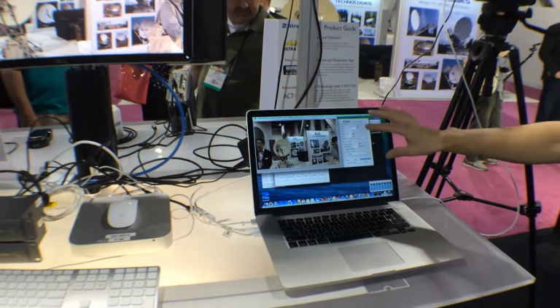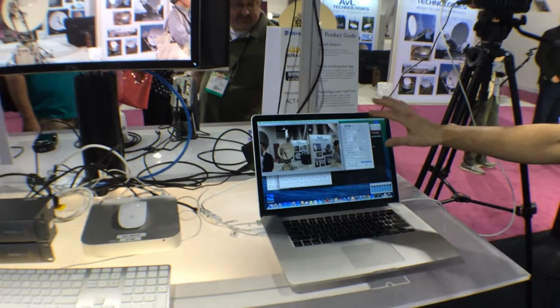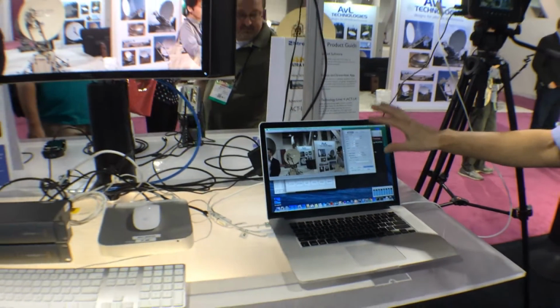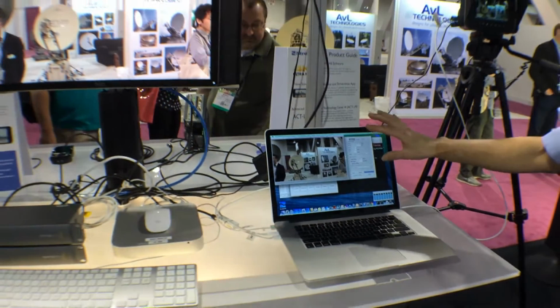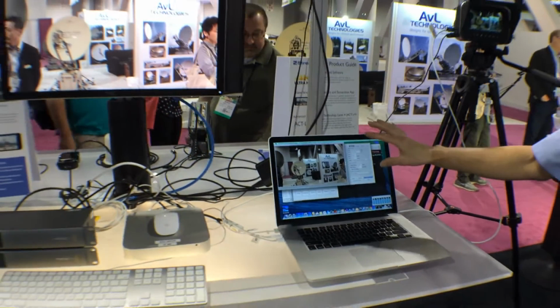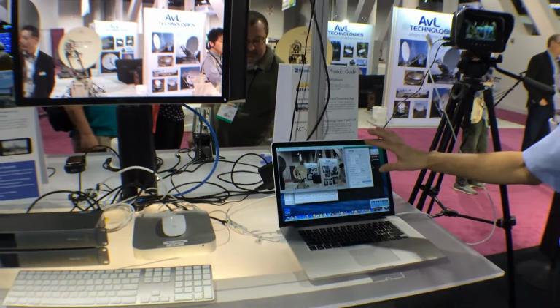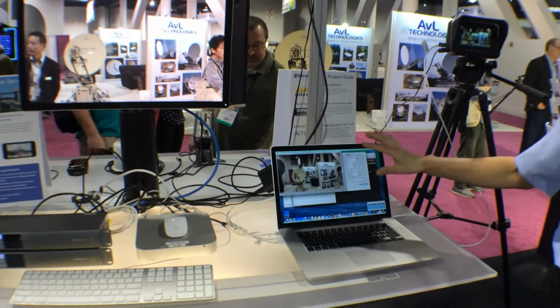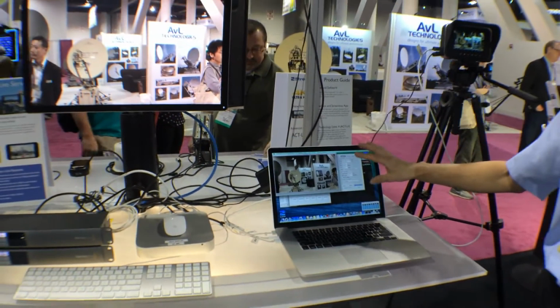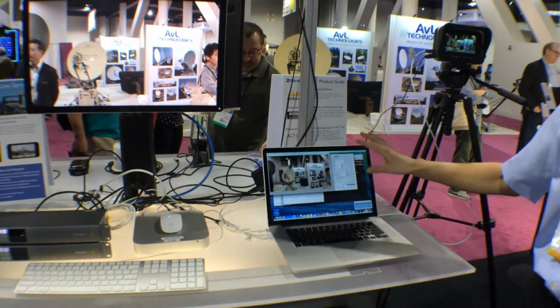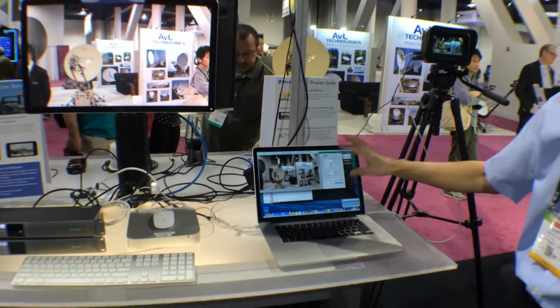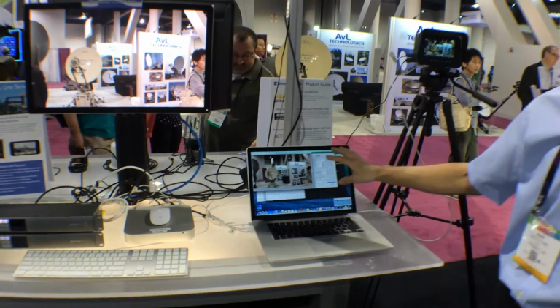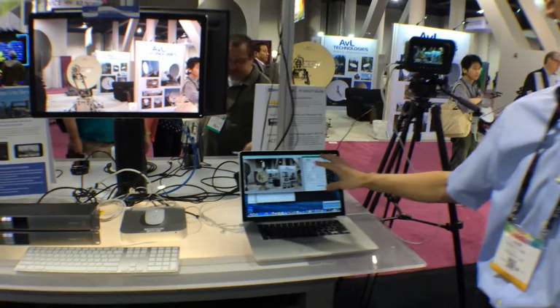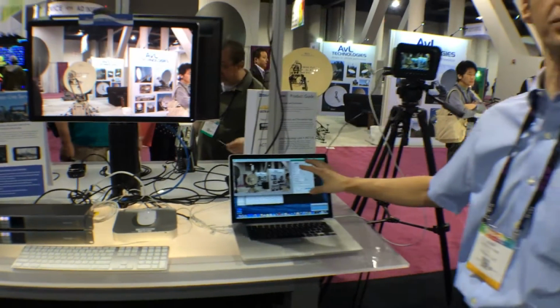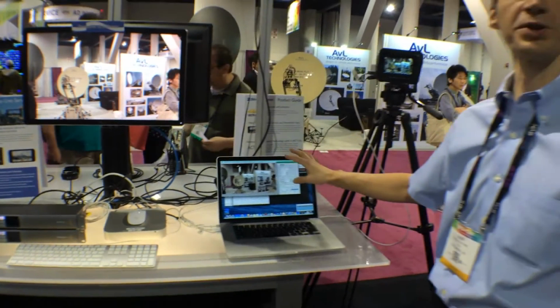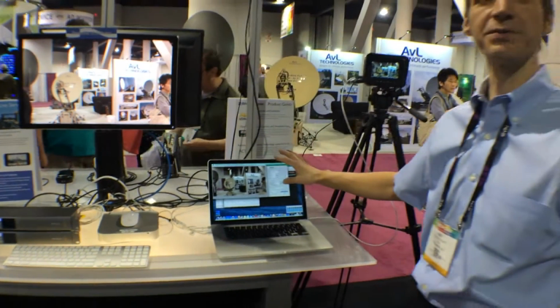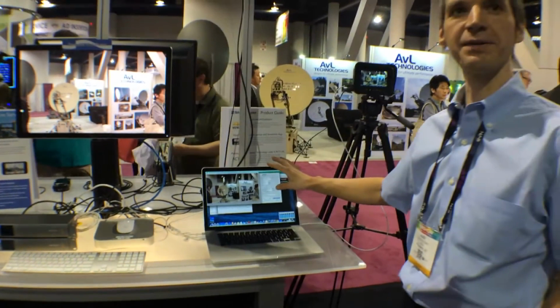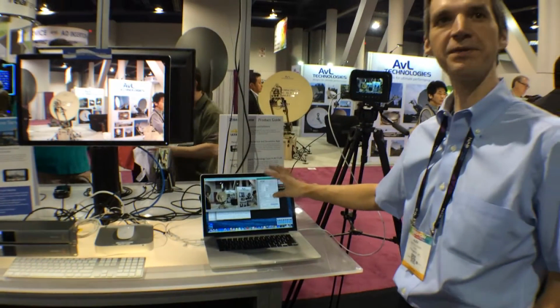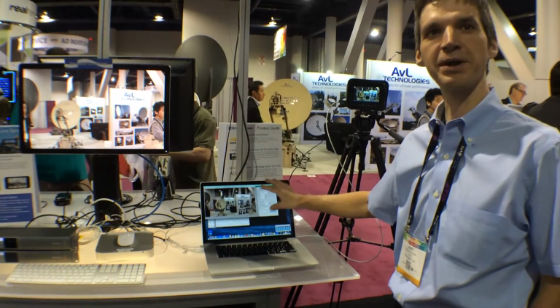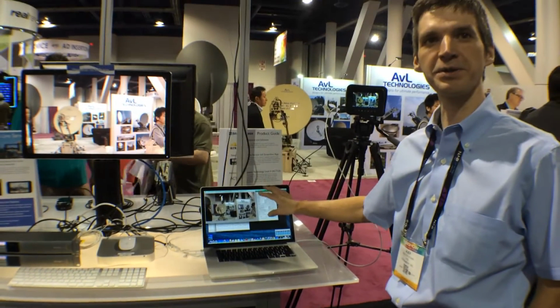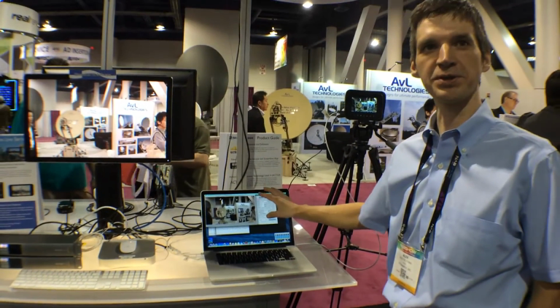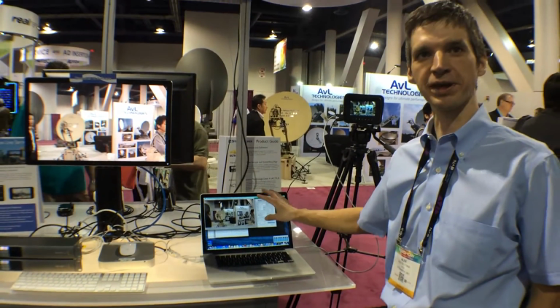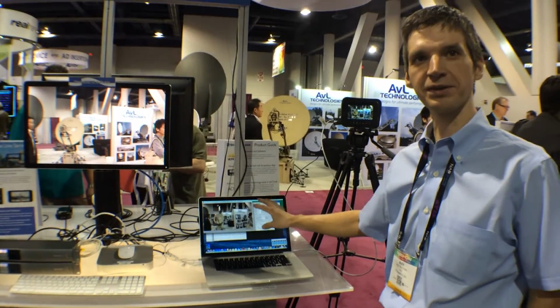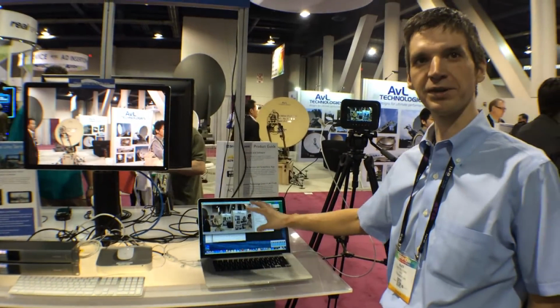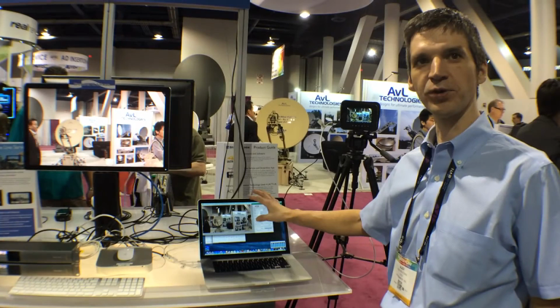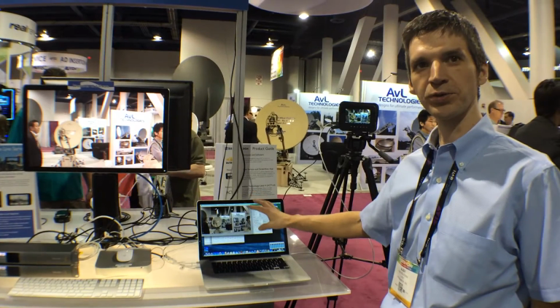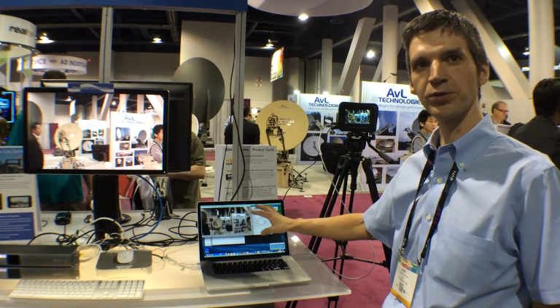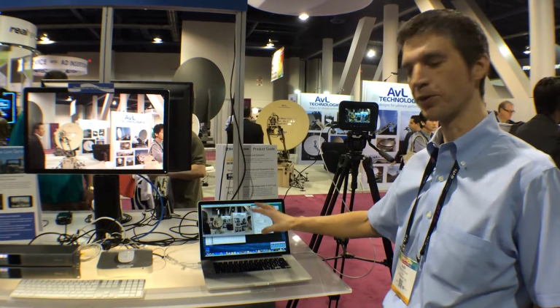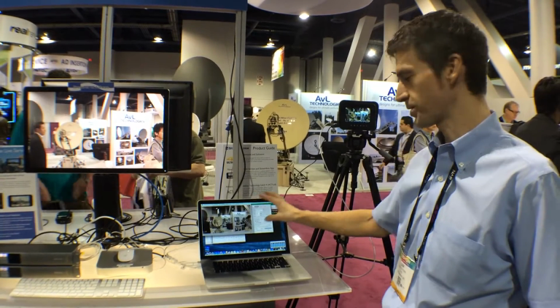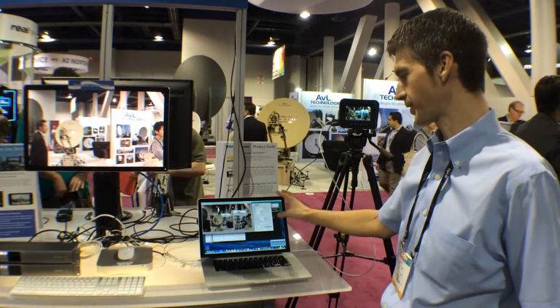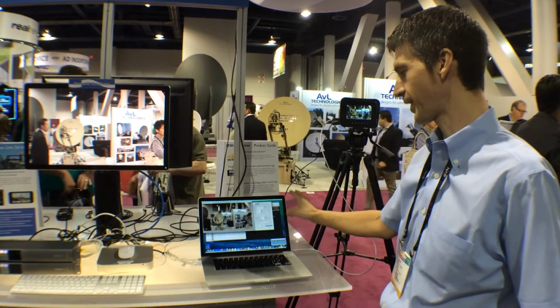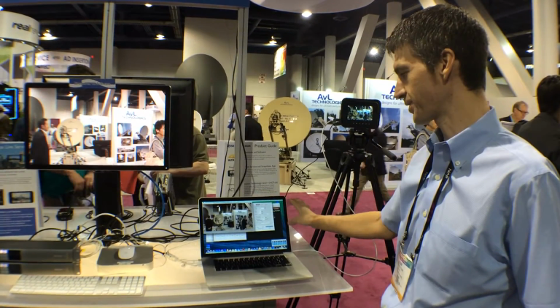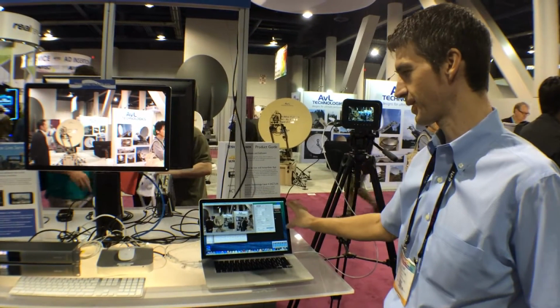You can run anywhere from 4 Mbps to 25-50 Mbps in 4:2:2 color space.